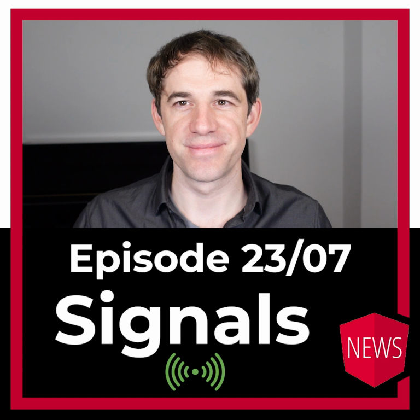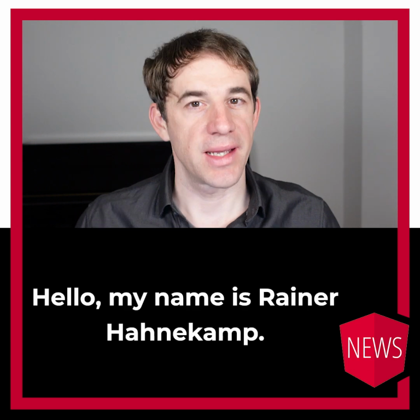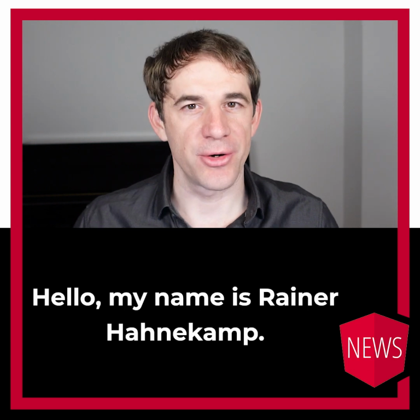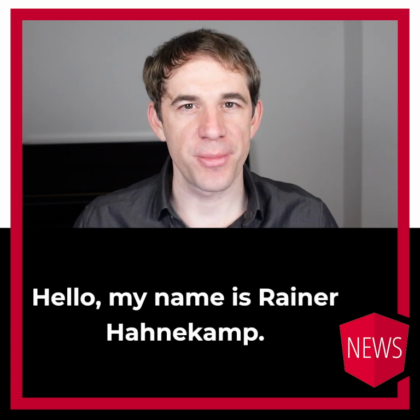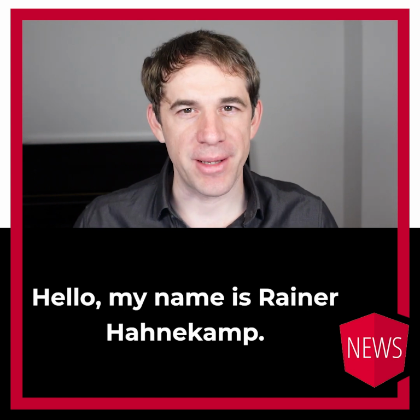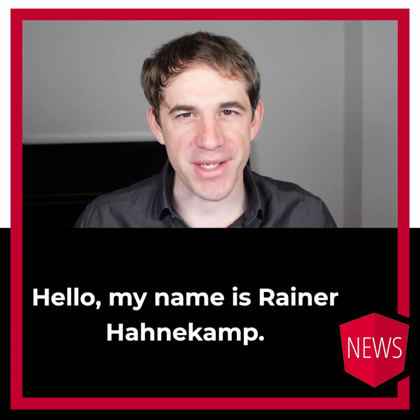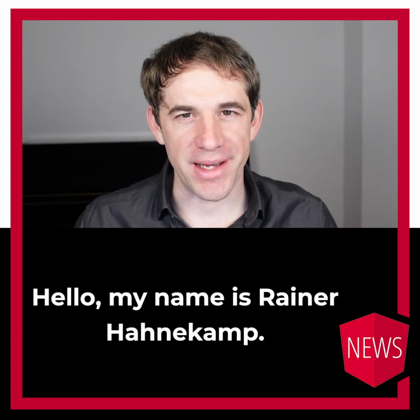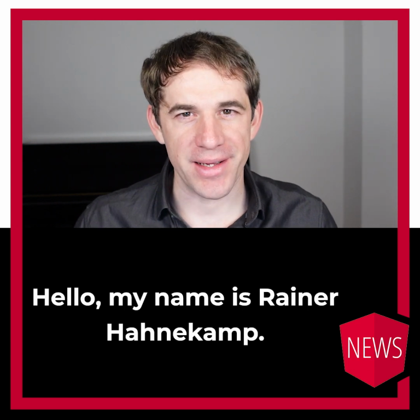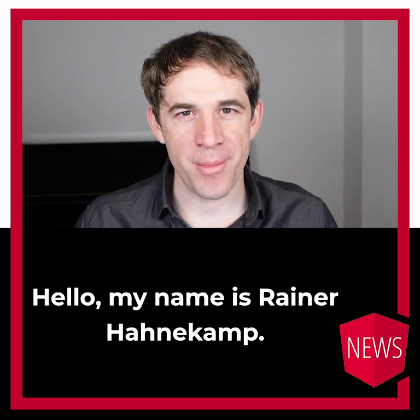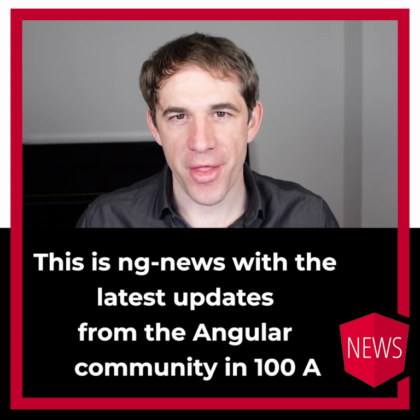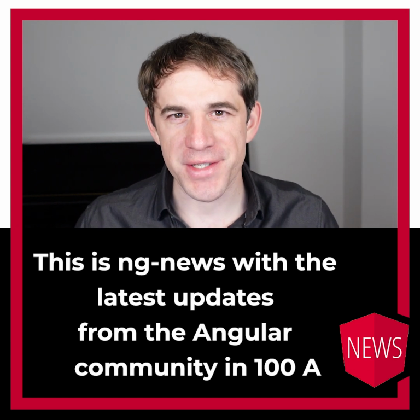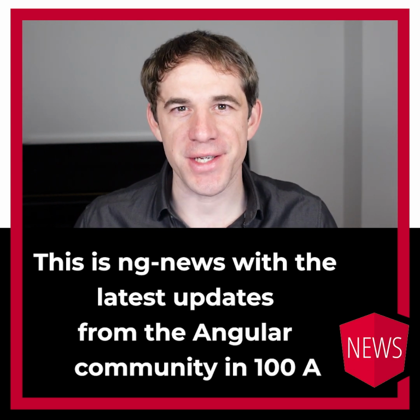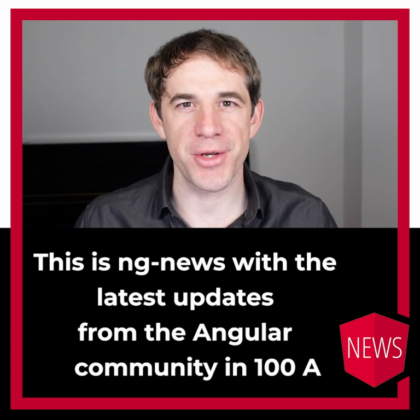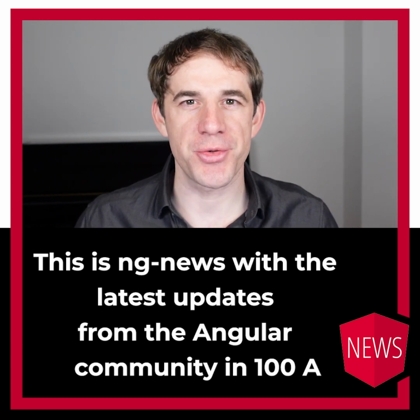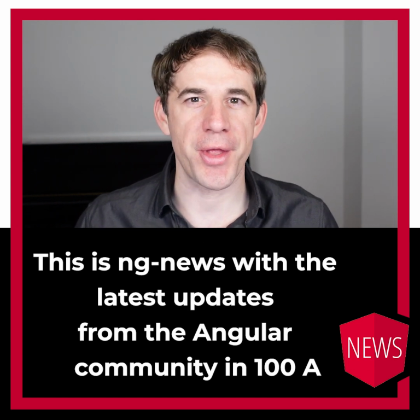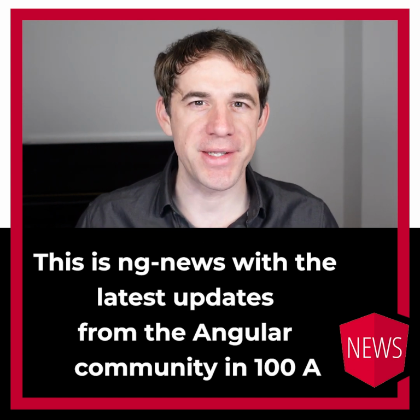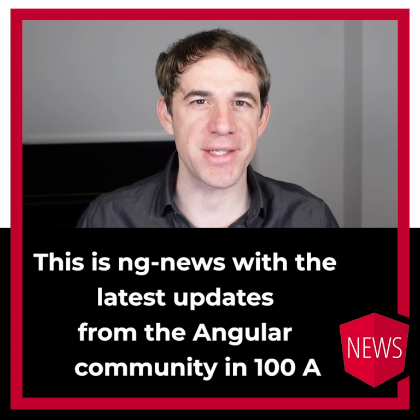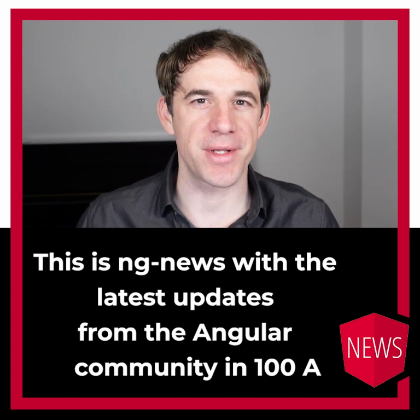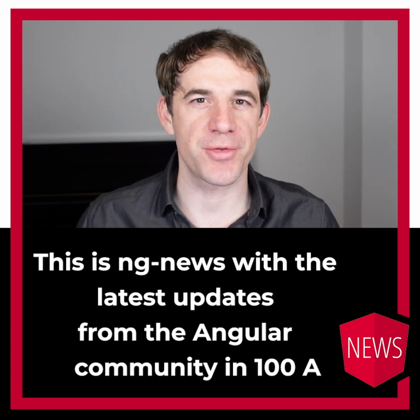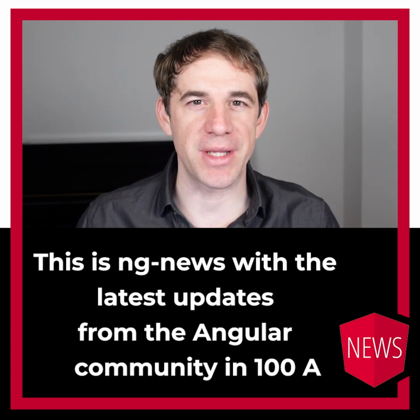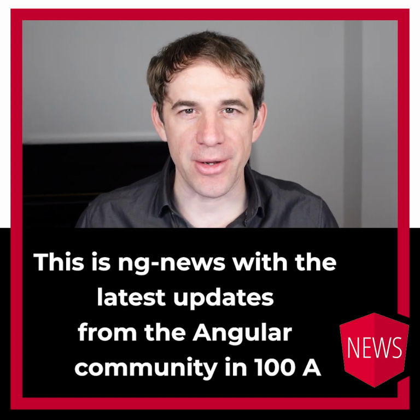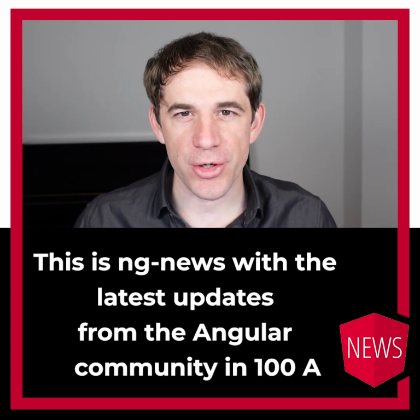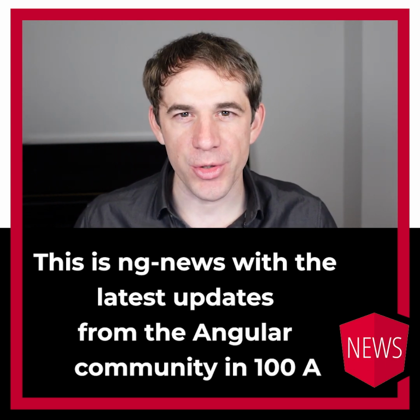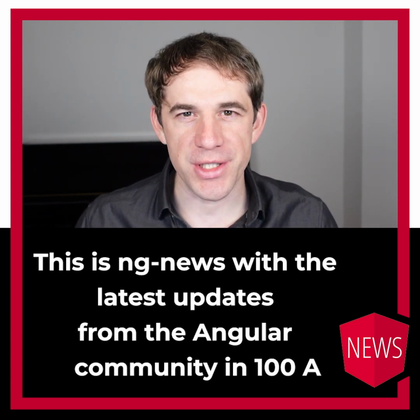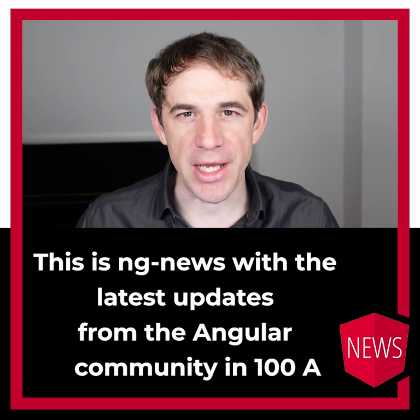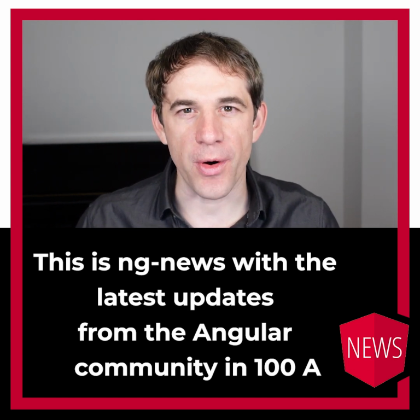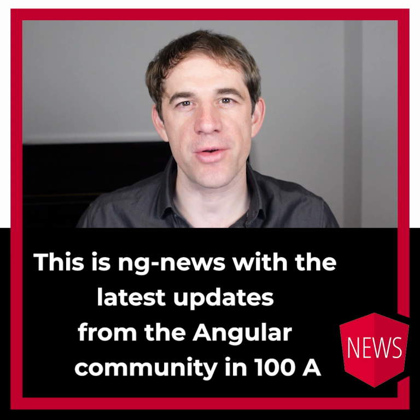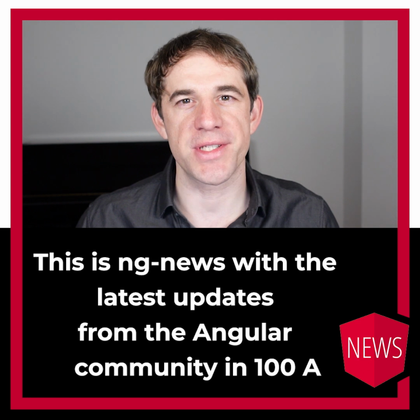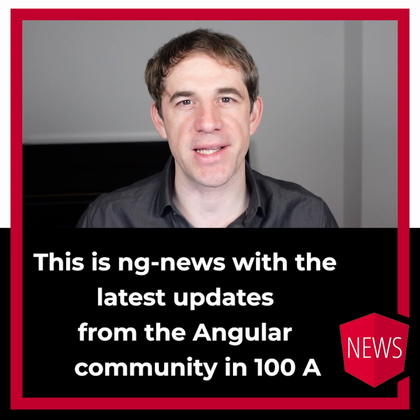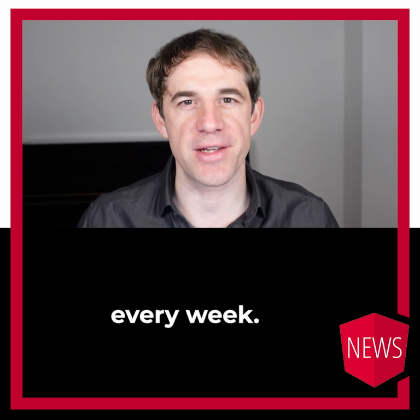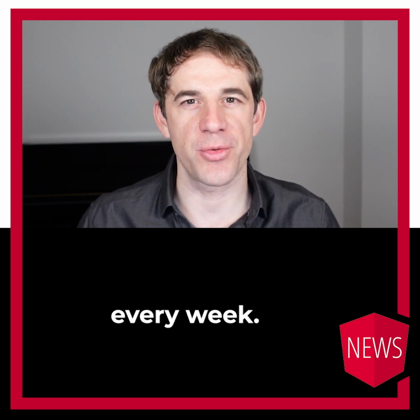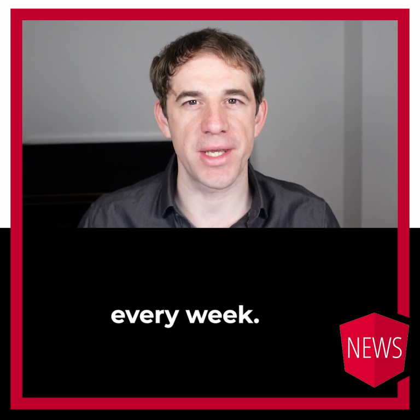Hello, my name is Rainer Hanekamp. This is ENGINE news with the latest updates from the Angular community in 100 seconds every week.